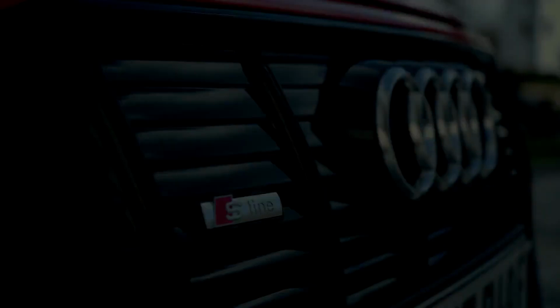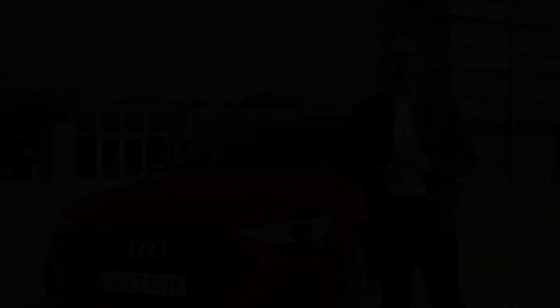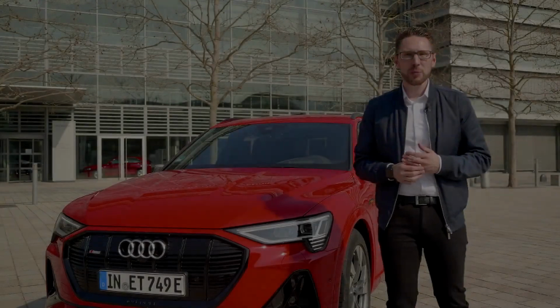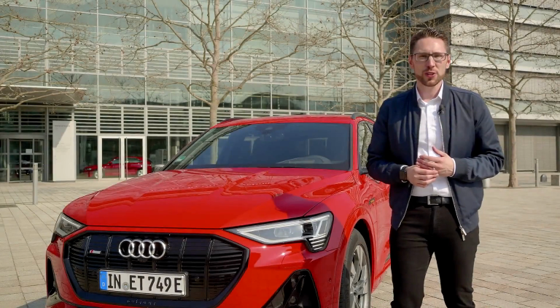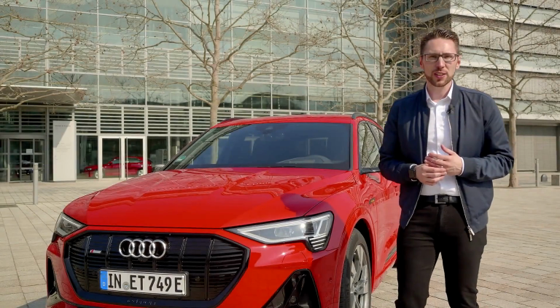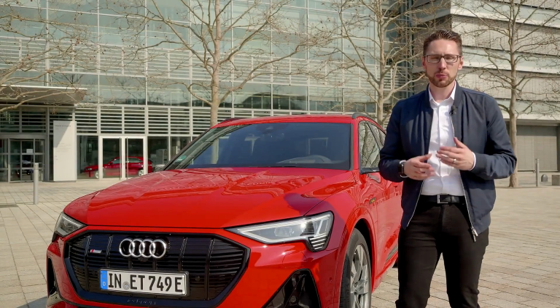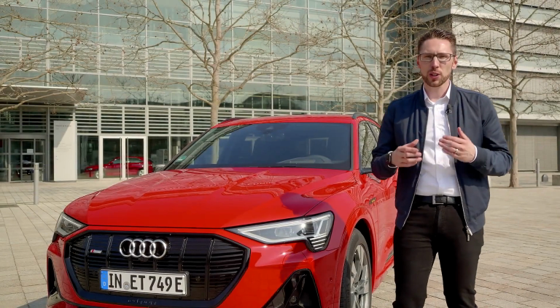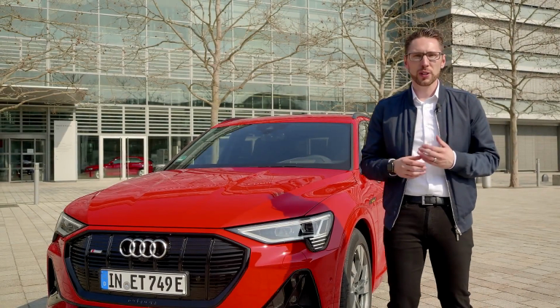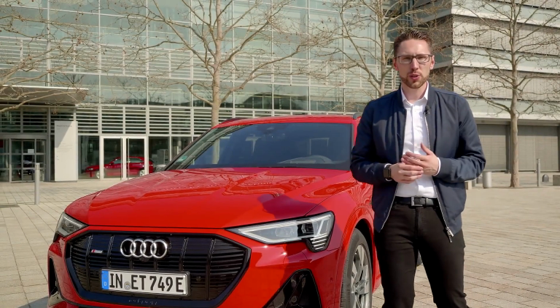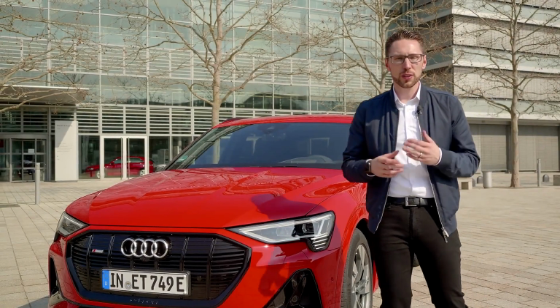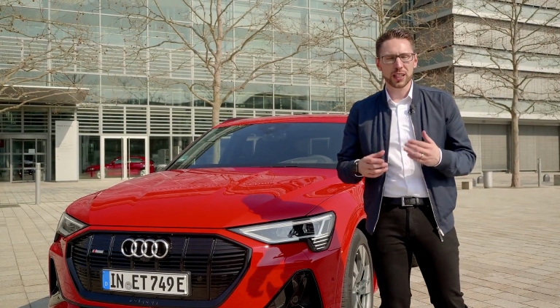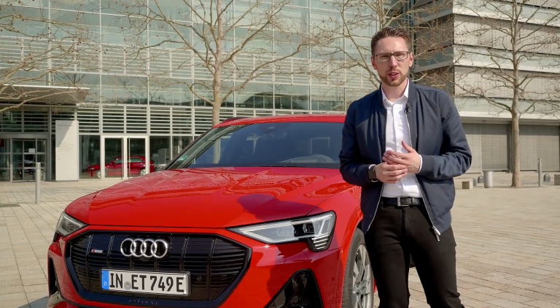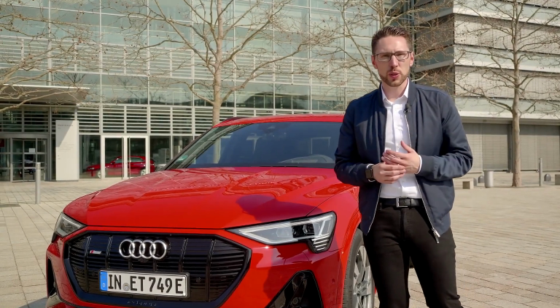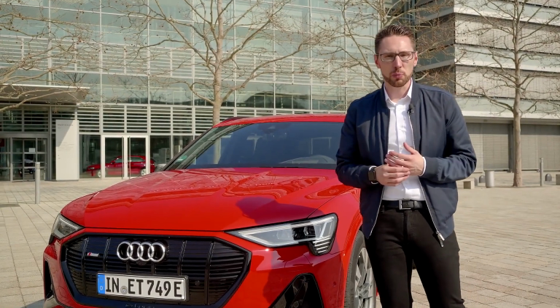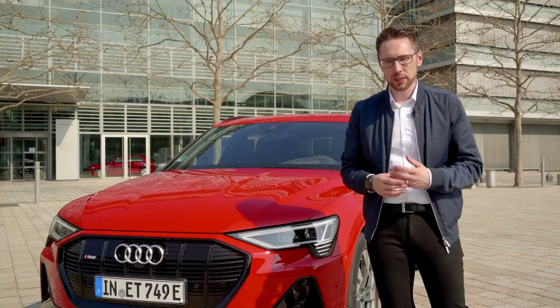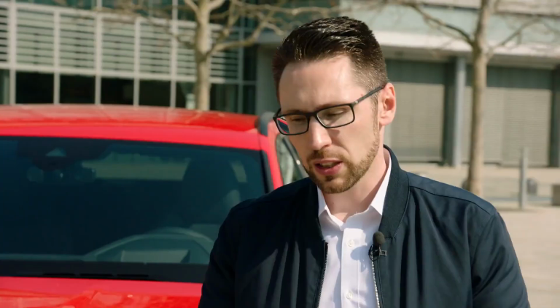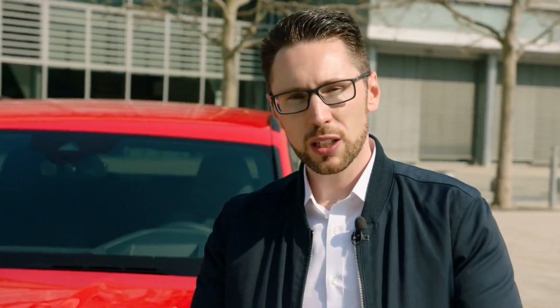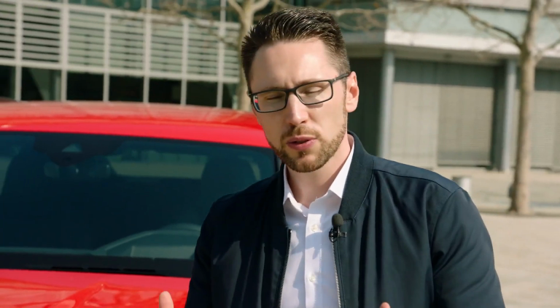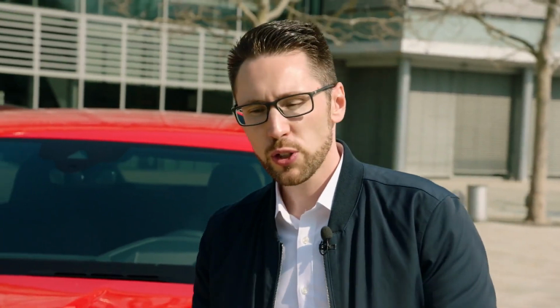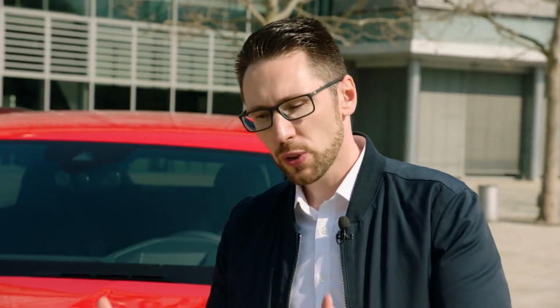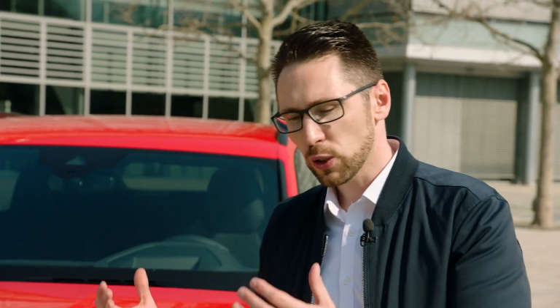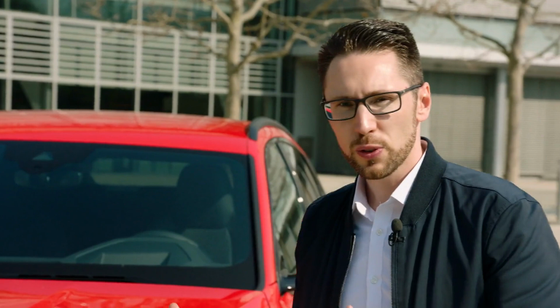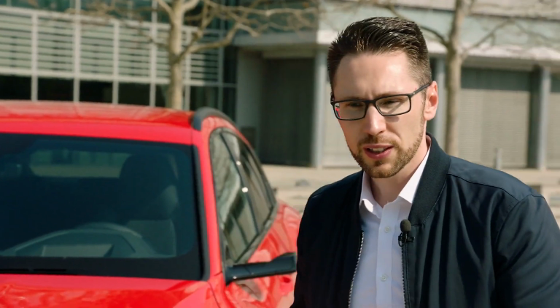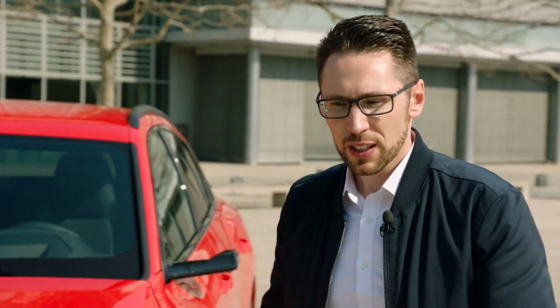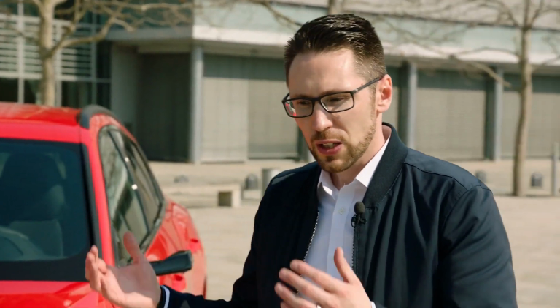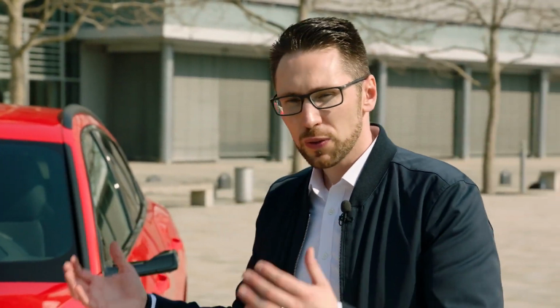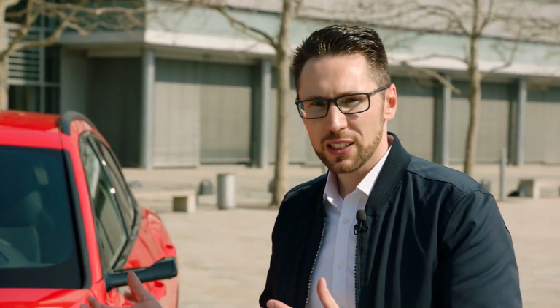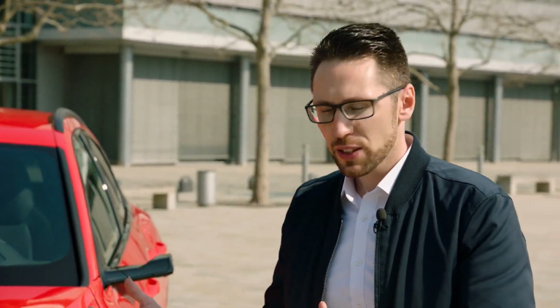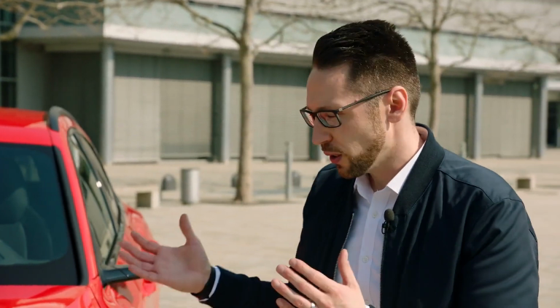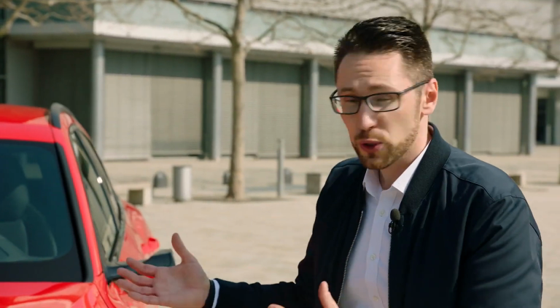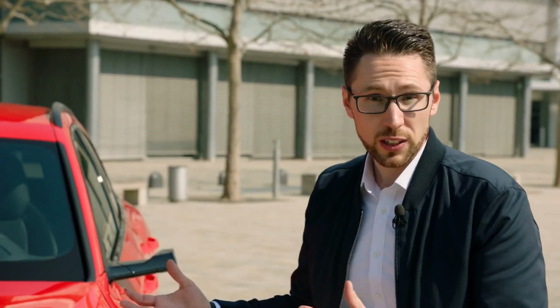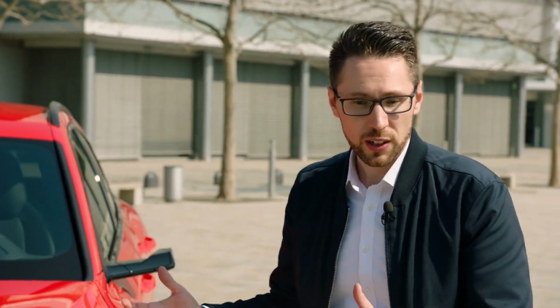My name is Sebastian Dingert and I'm the product manager of the Audi e-tron Sportback, and I would like to invite you to have a closer look at some of the highlights of this great car.